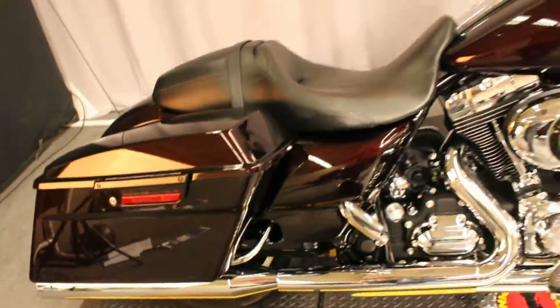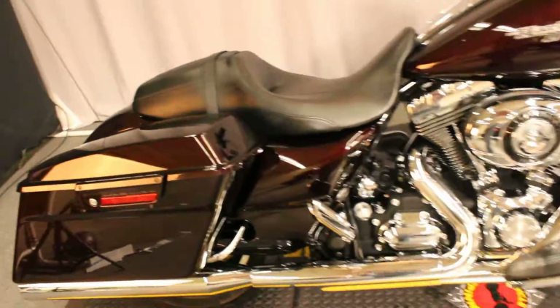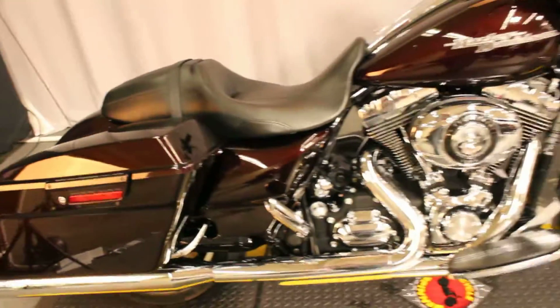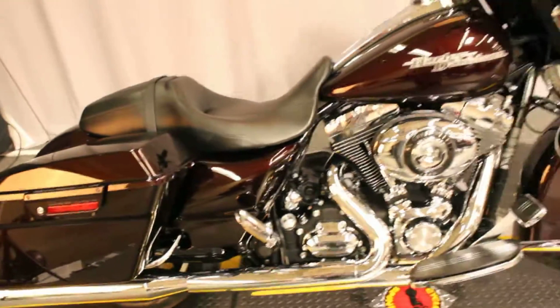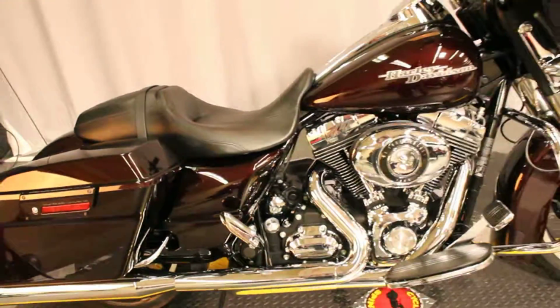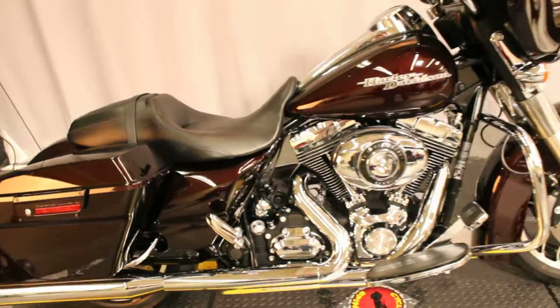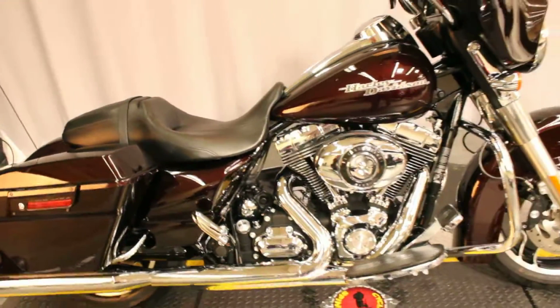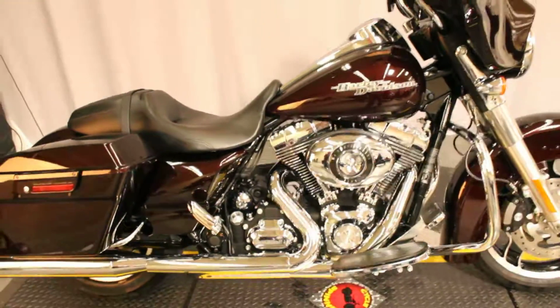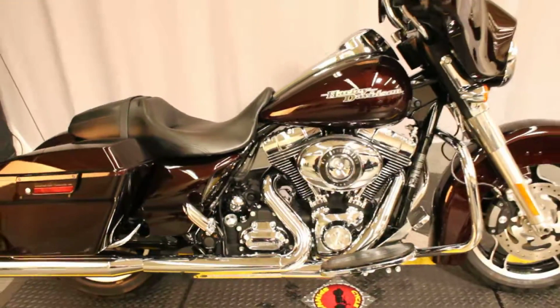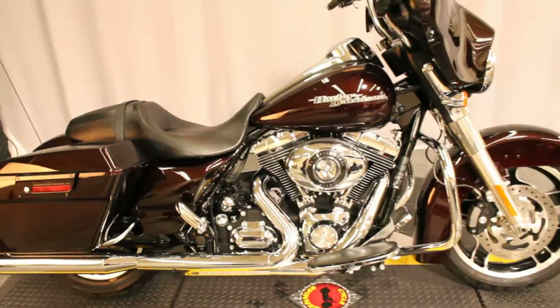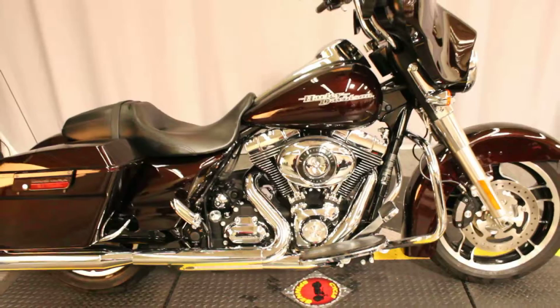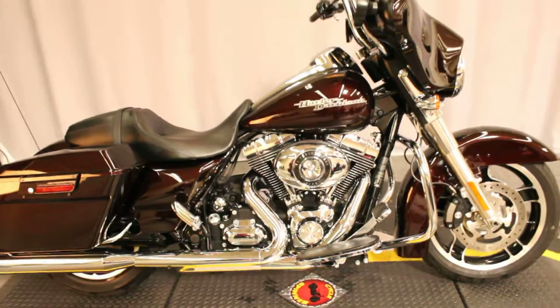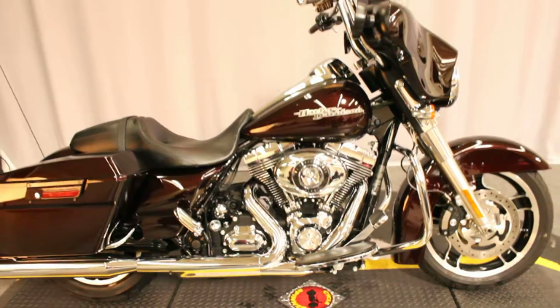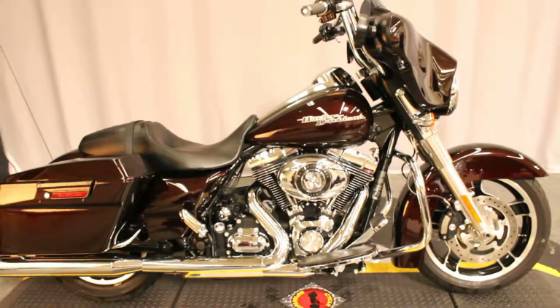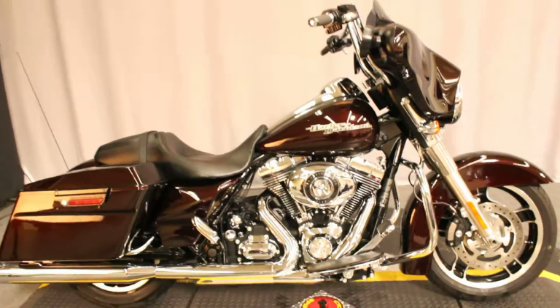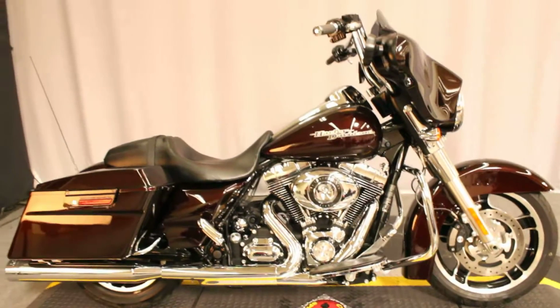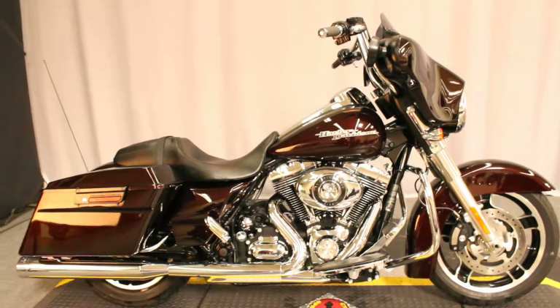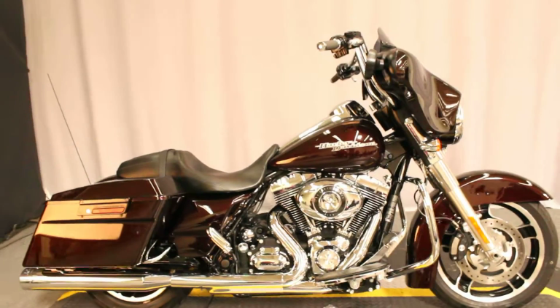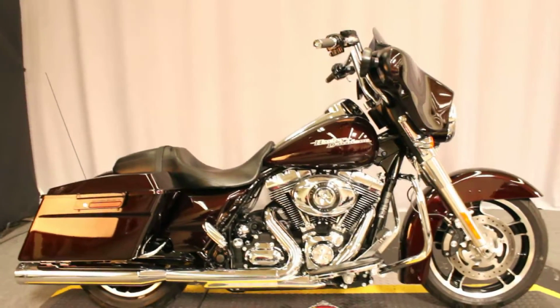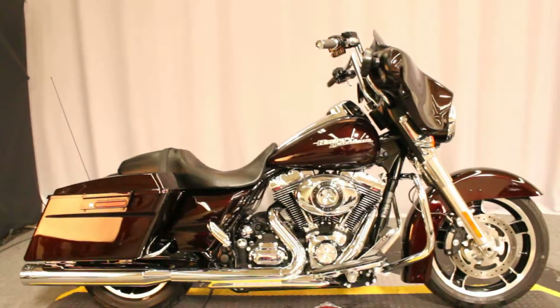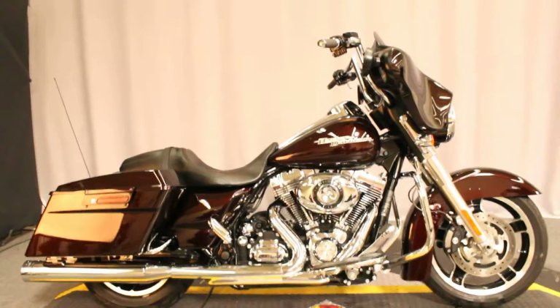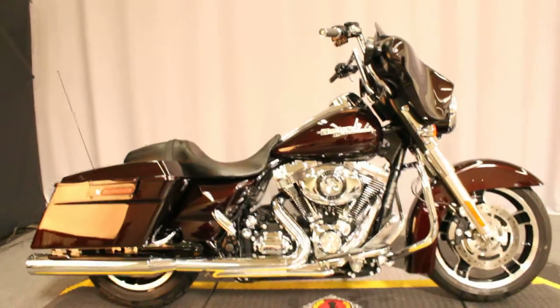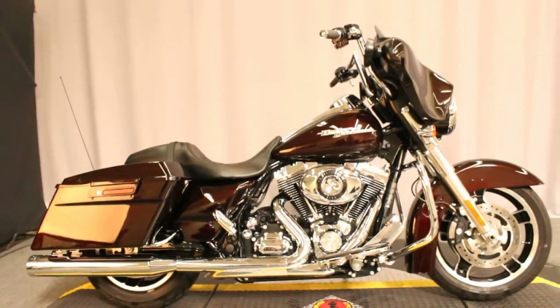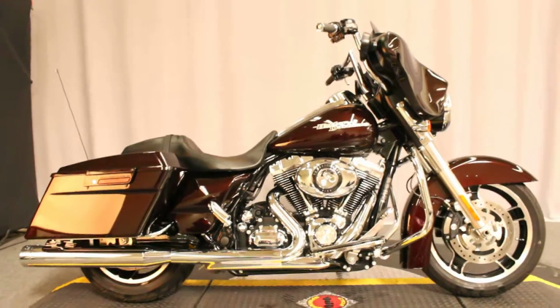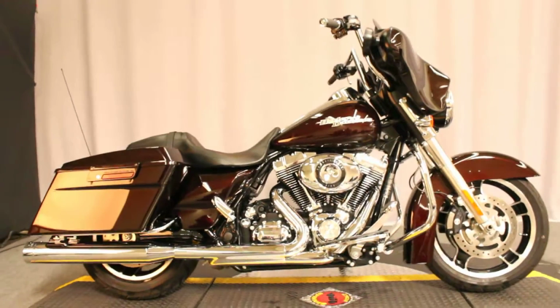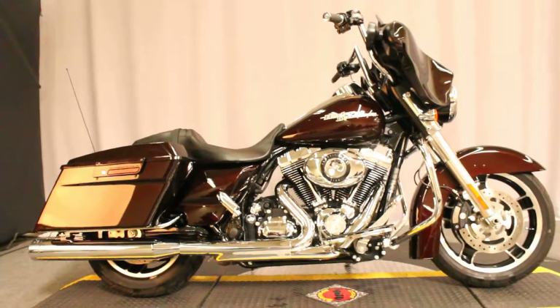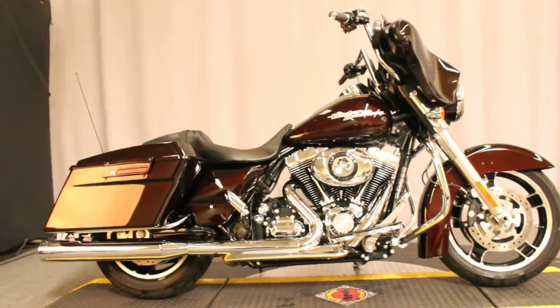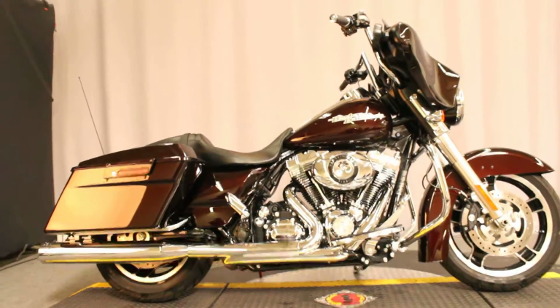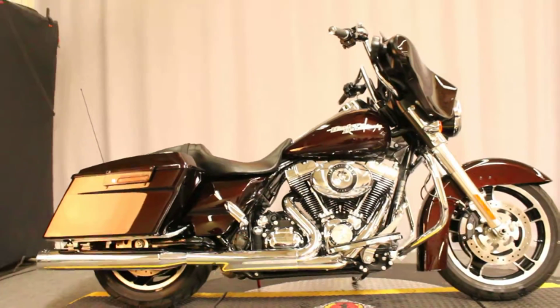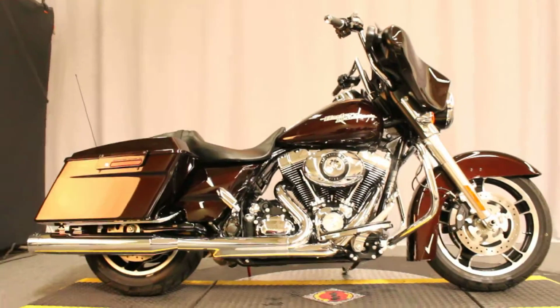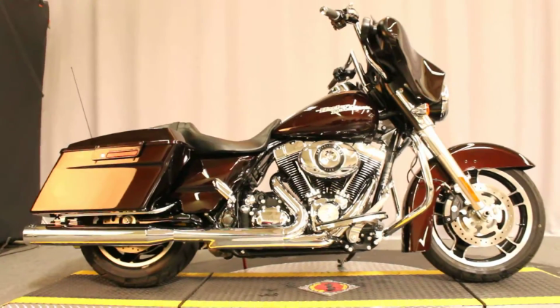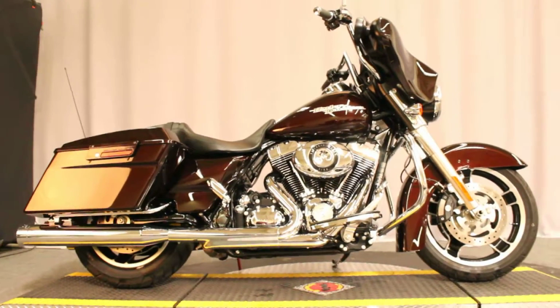Also available for test rides seven days a week at Biggs Harley-Davidson in San Marcos.